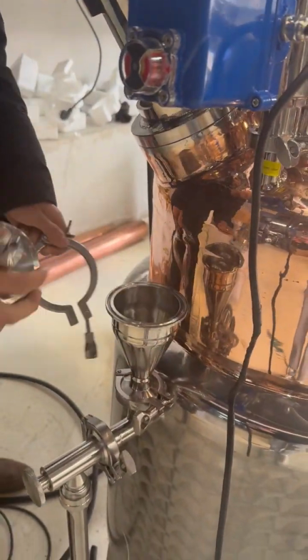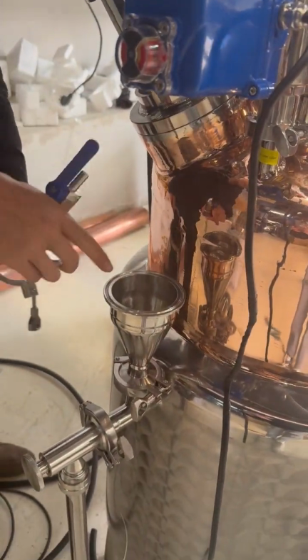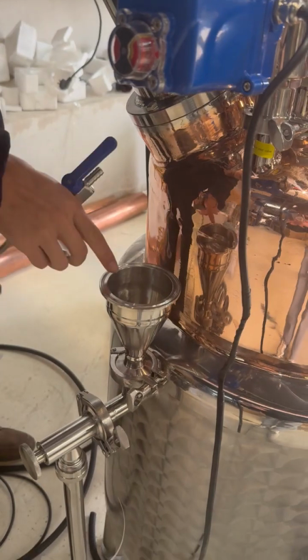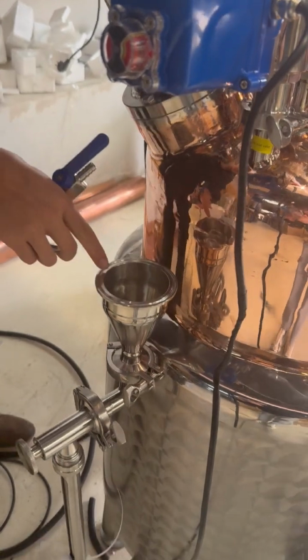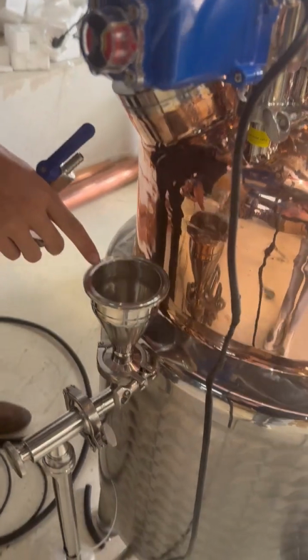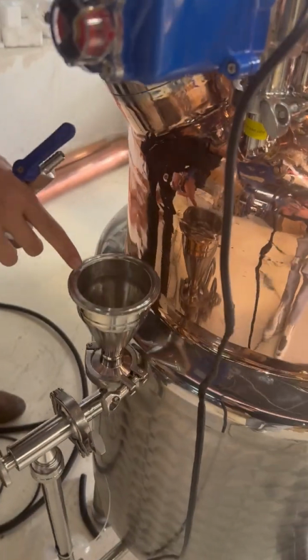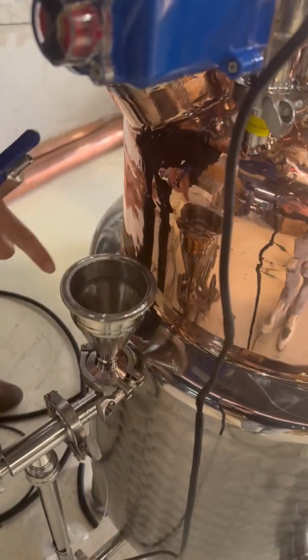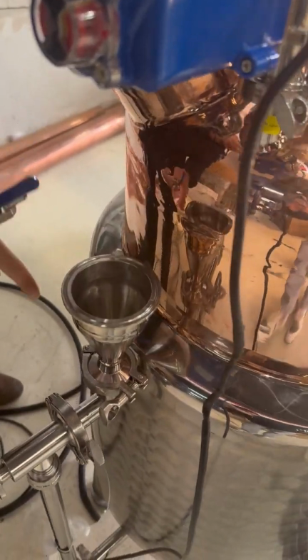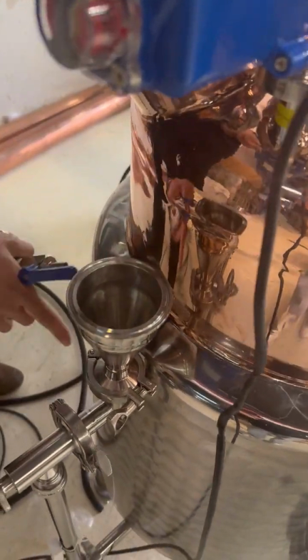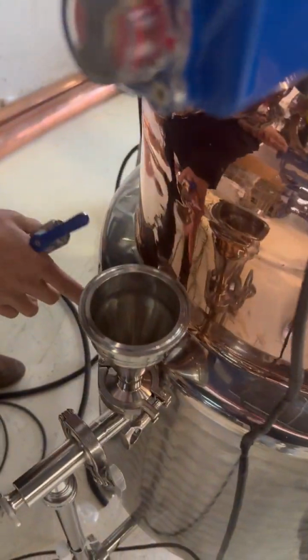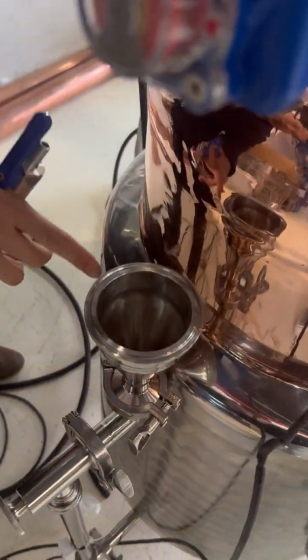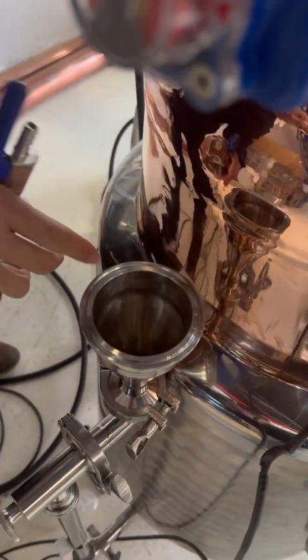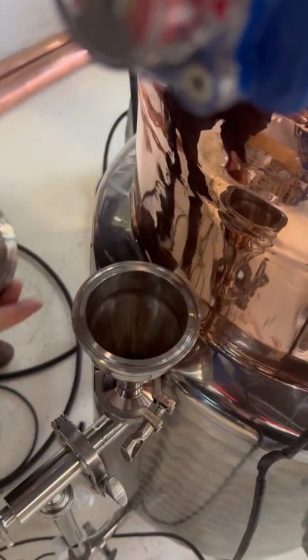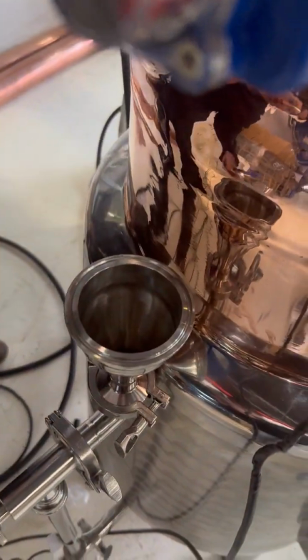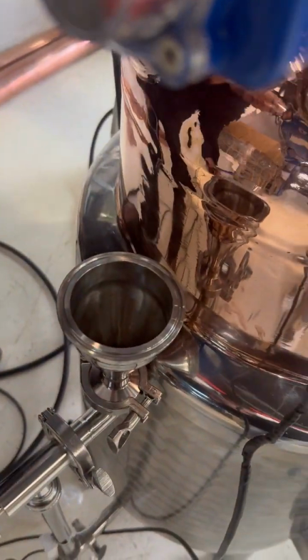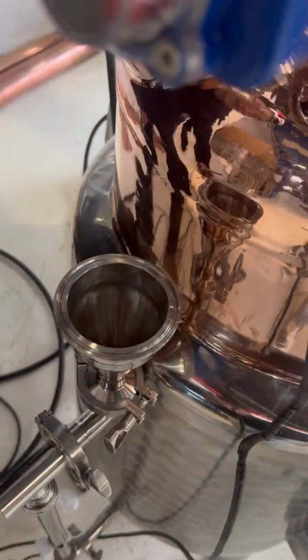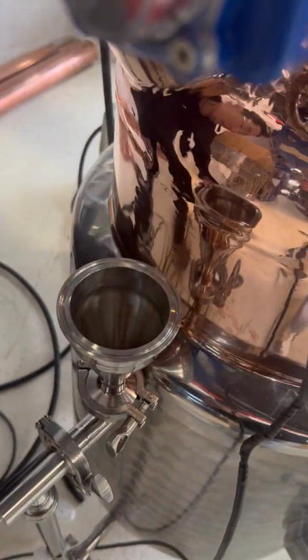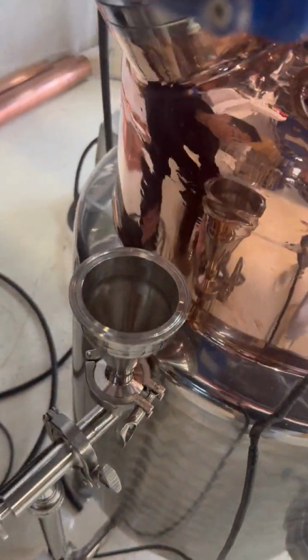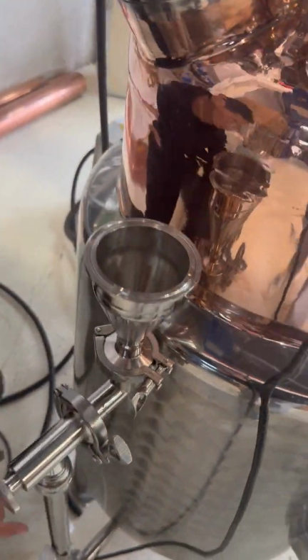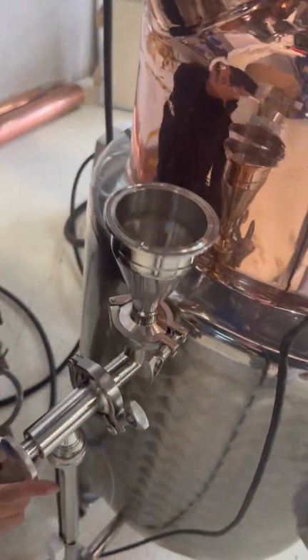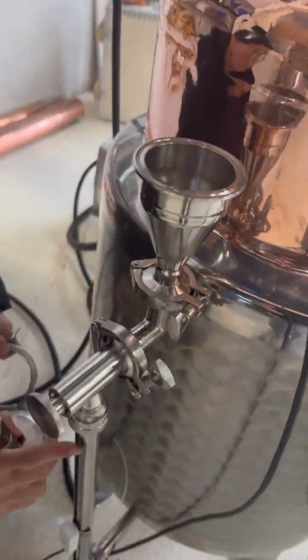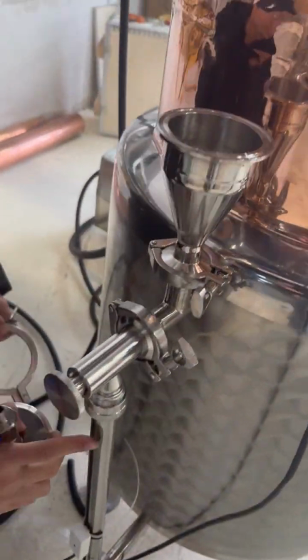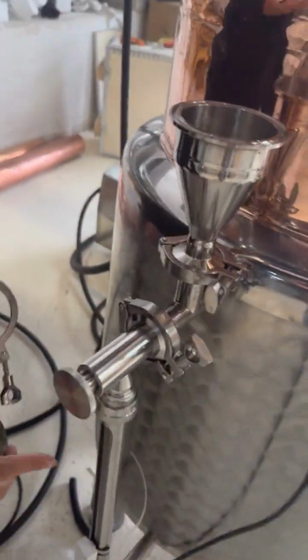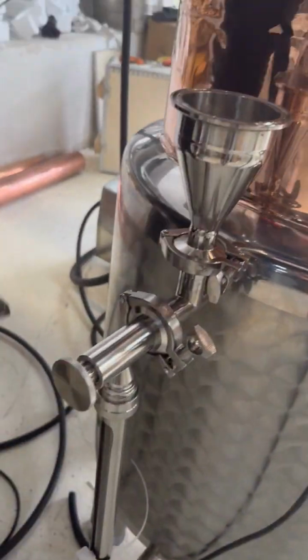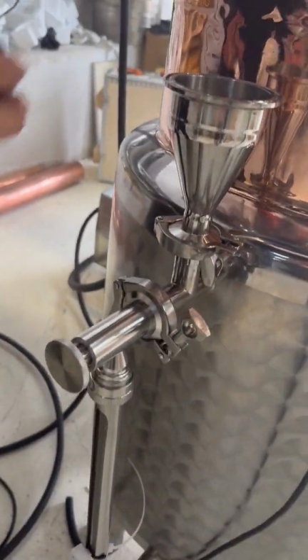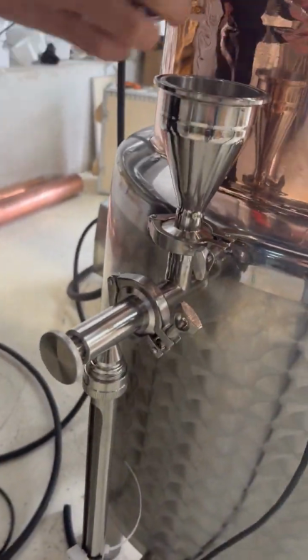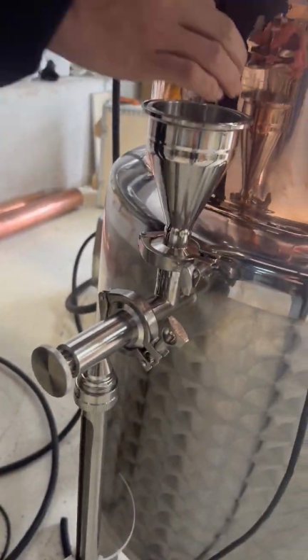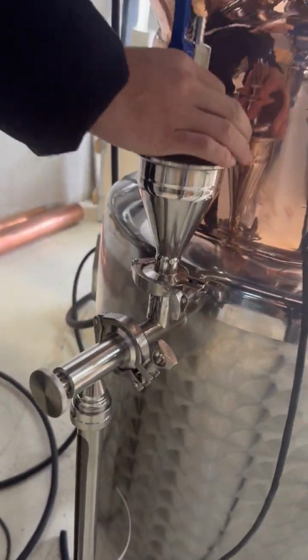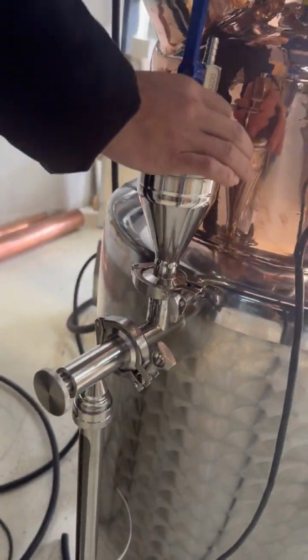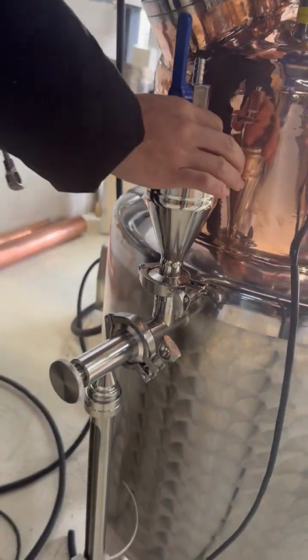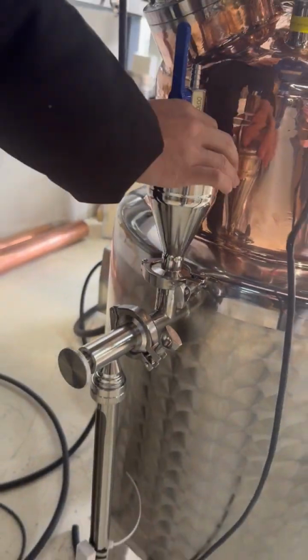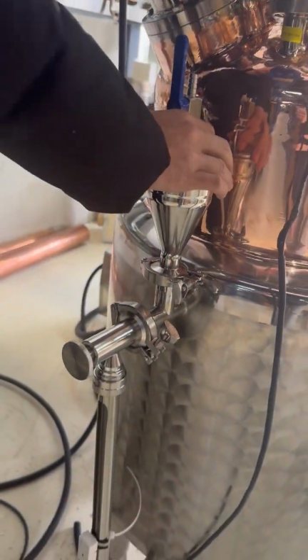This is a water-based jacket. You will see here — it's a level indicator.